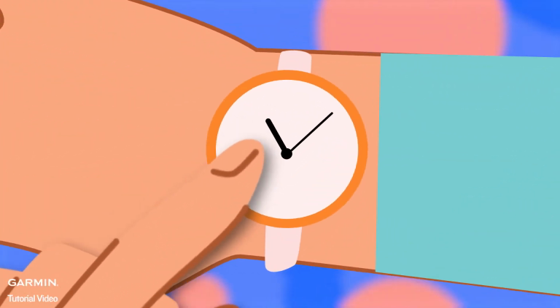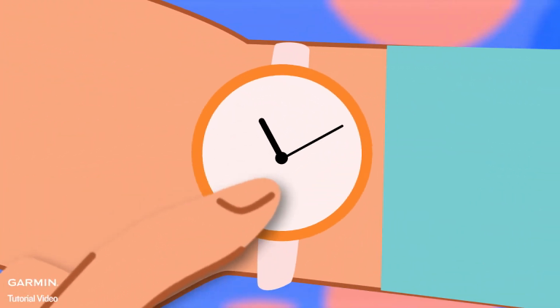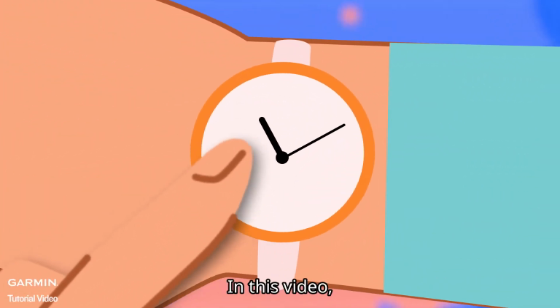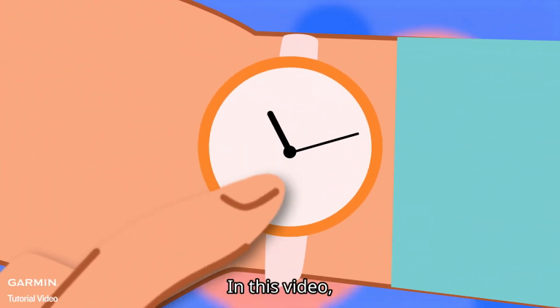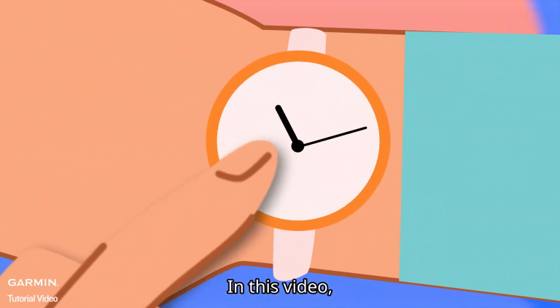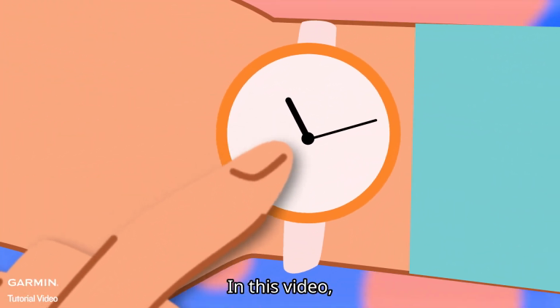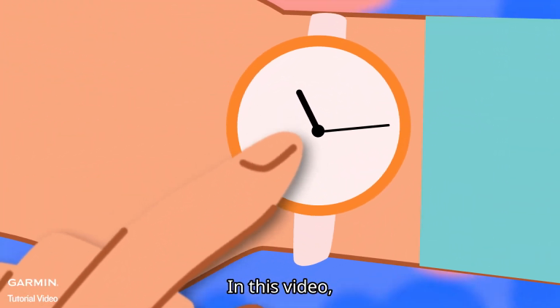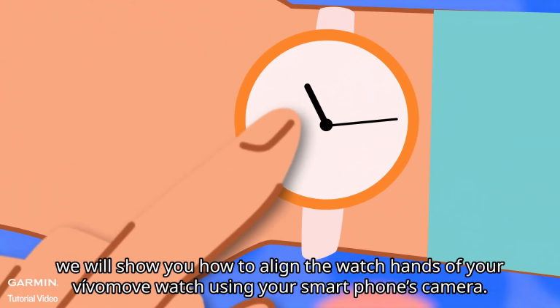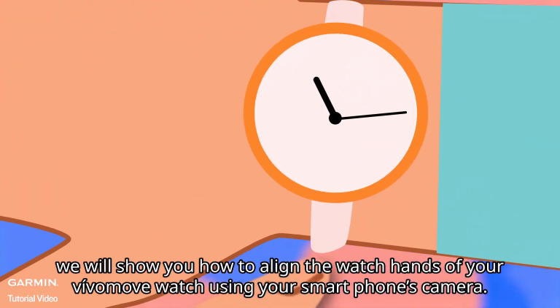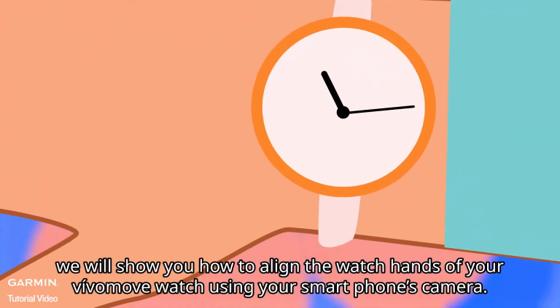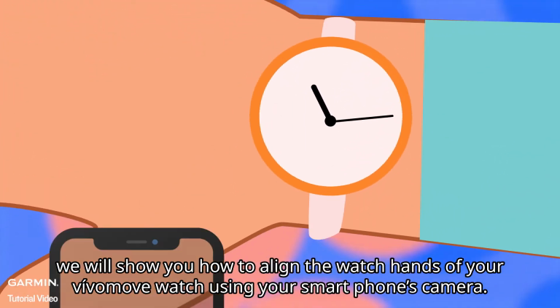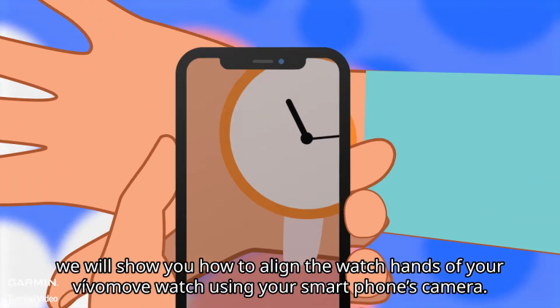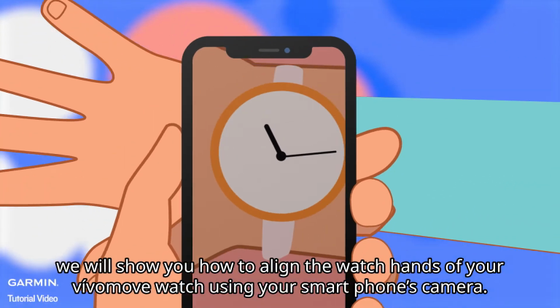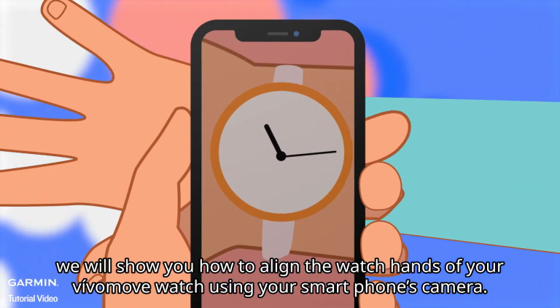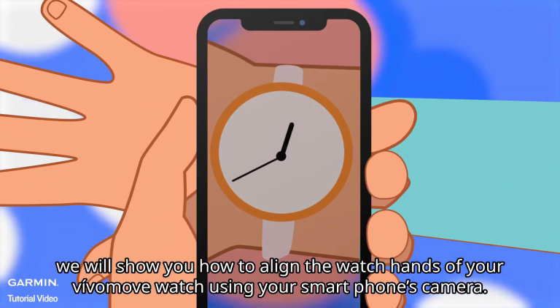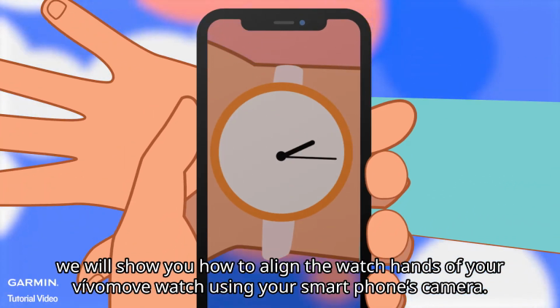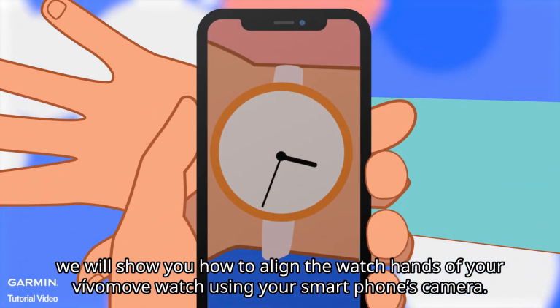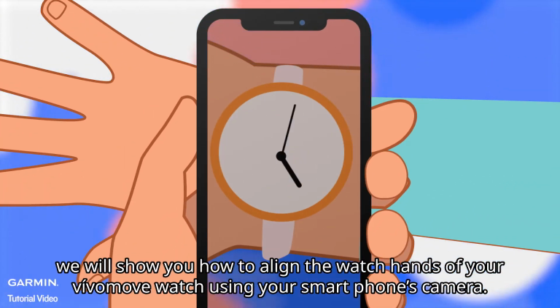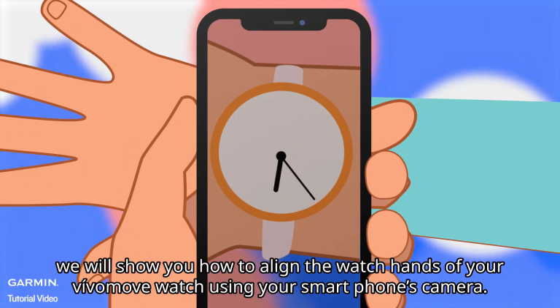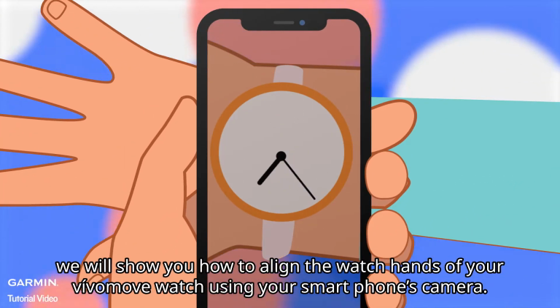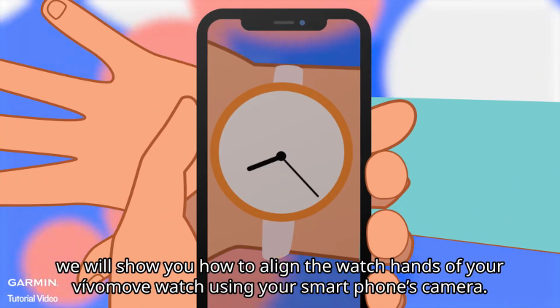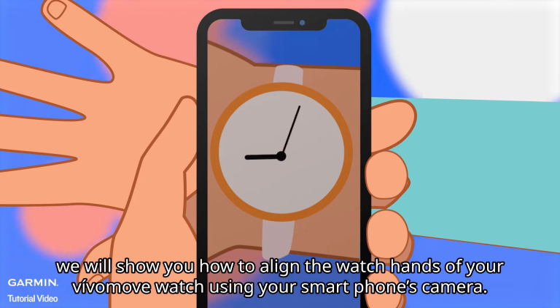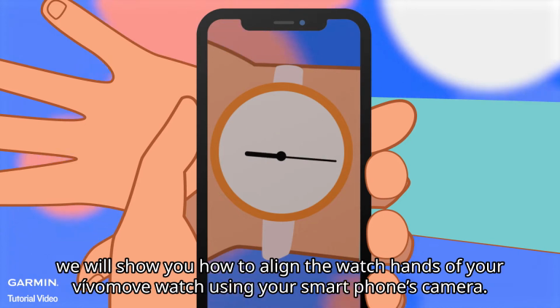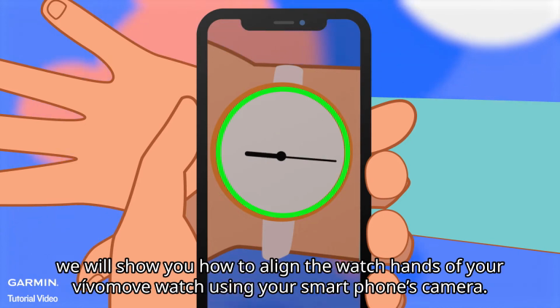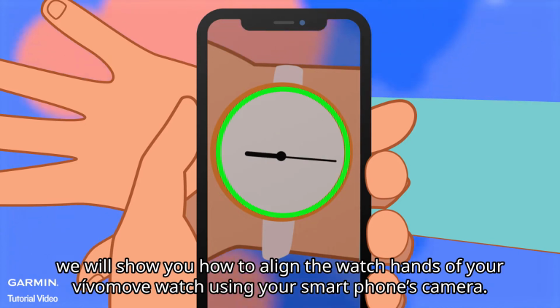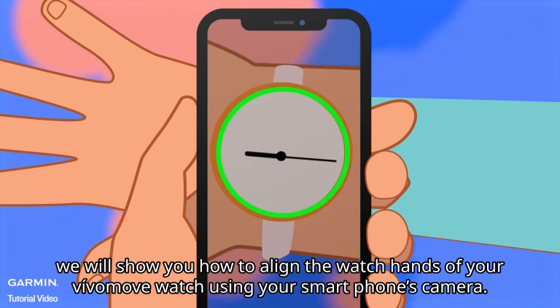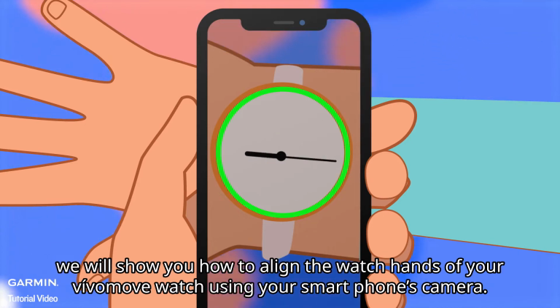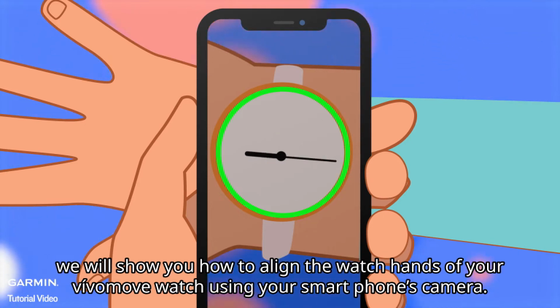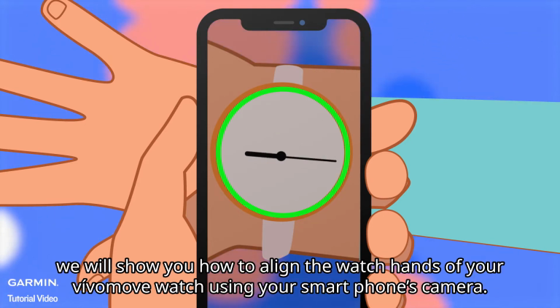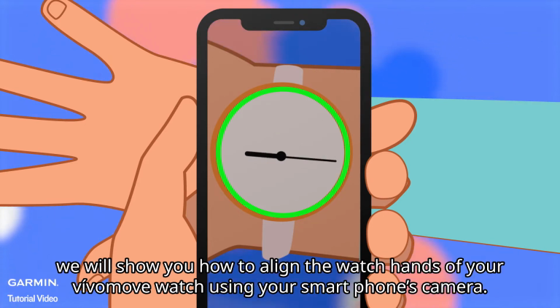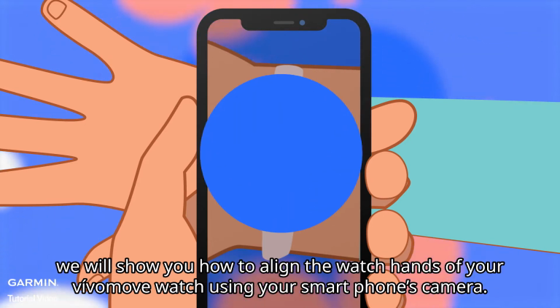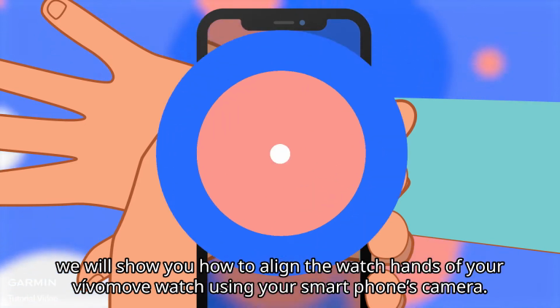In this video, we will show you how to align the watch hands of your VivoMove watch using your smartphone's camera.